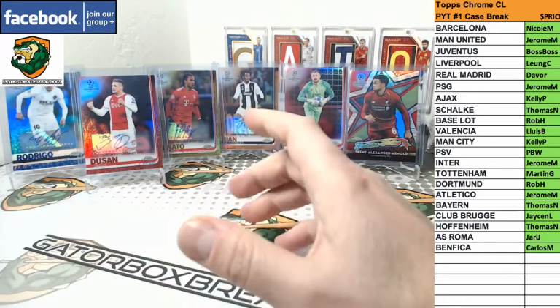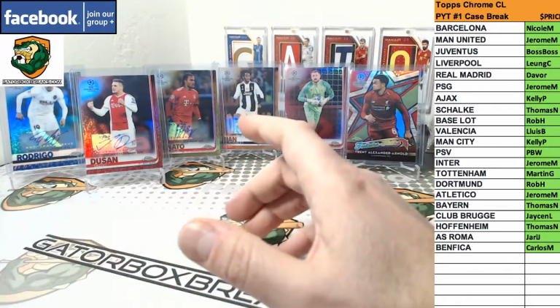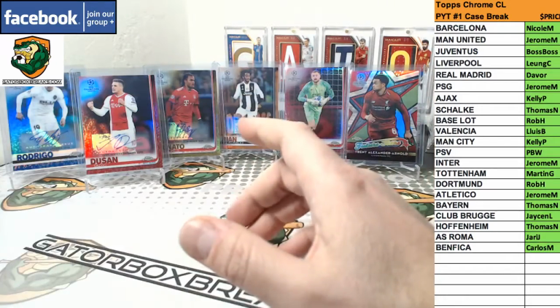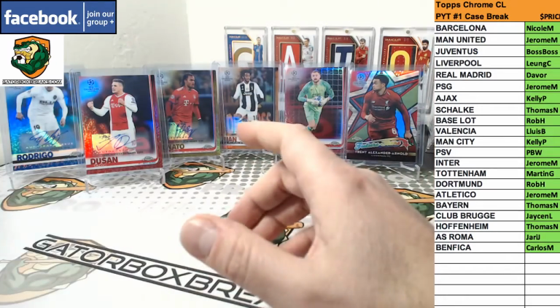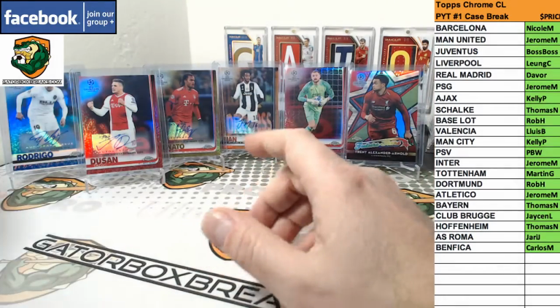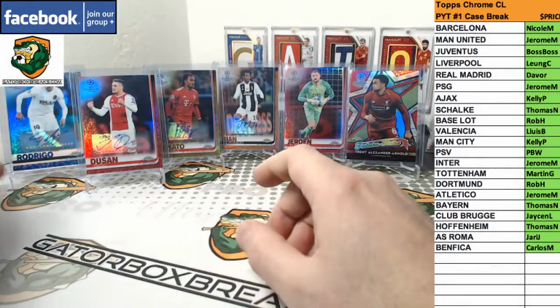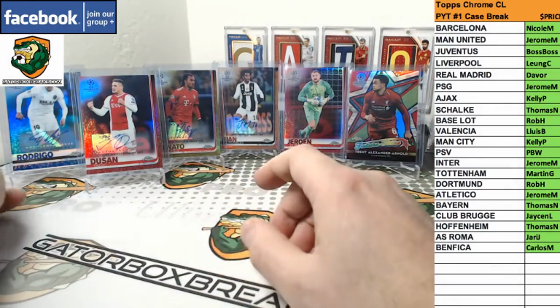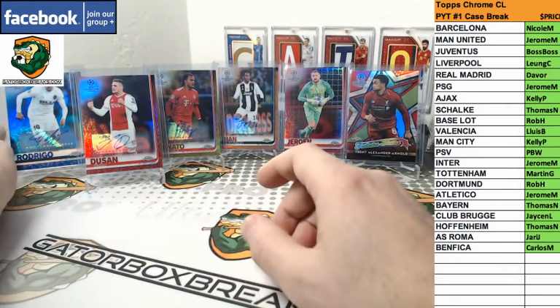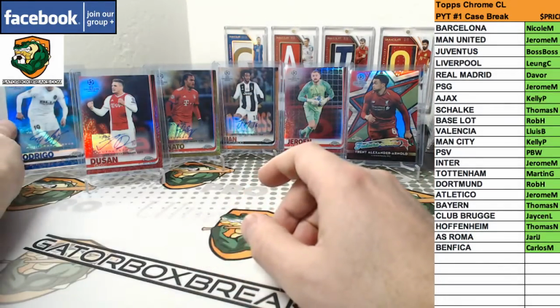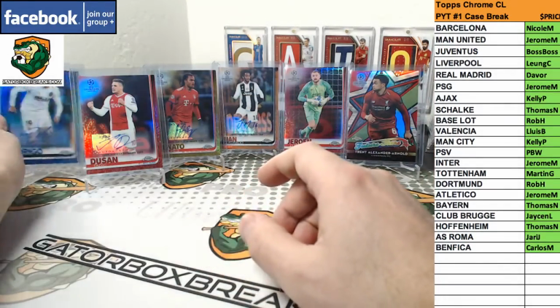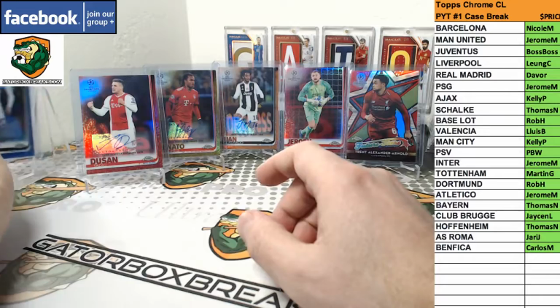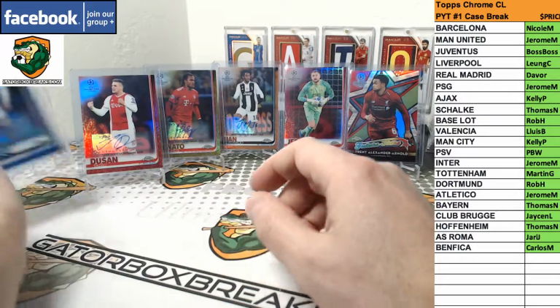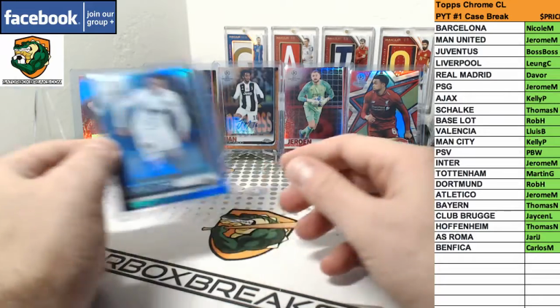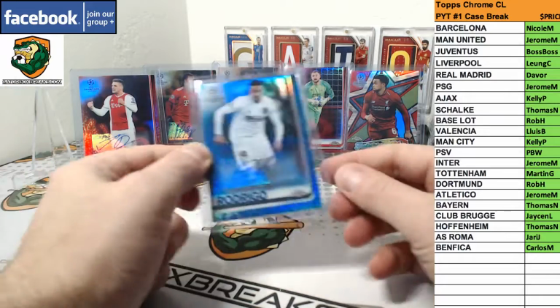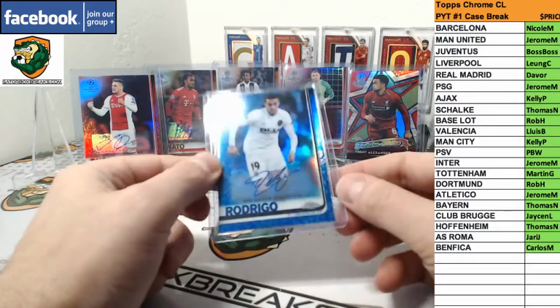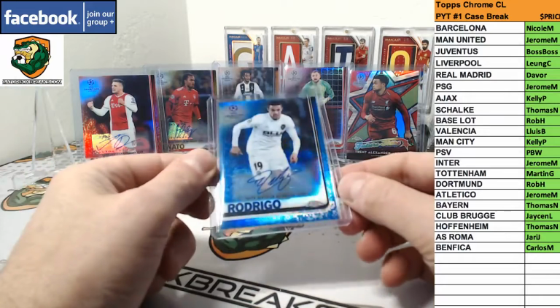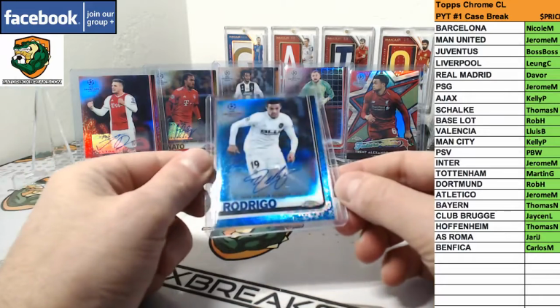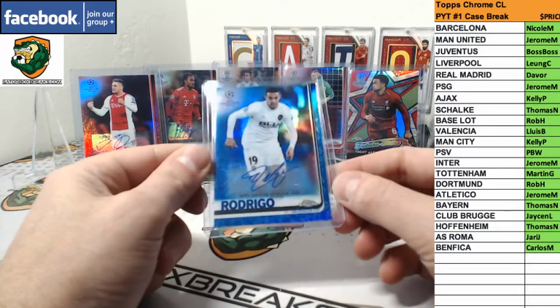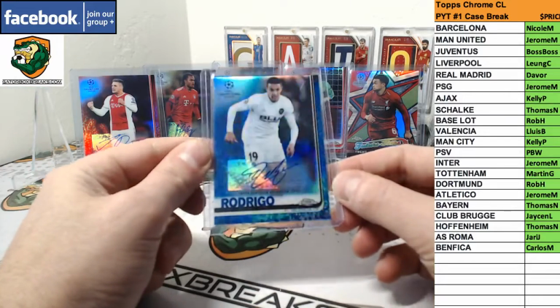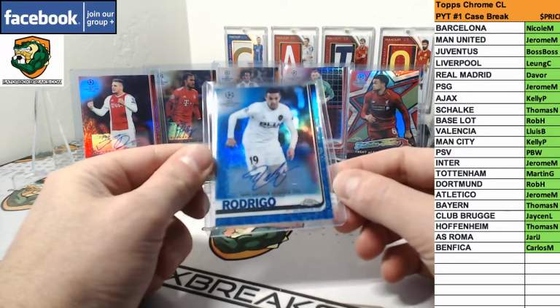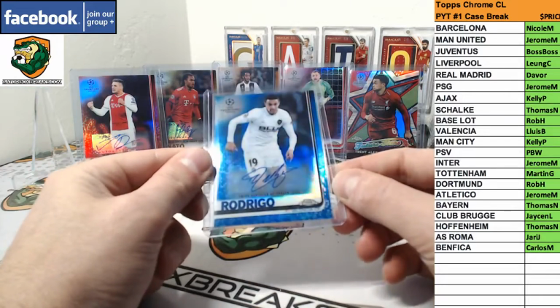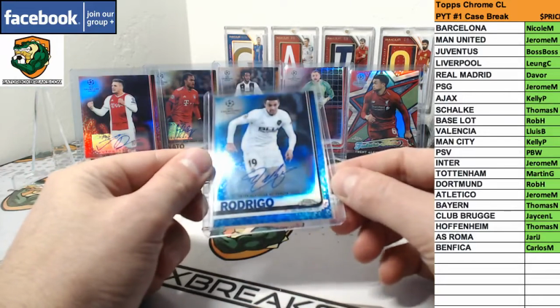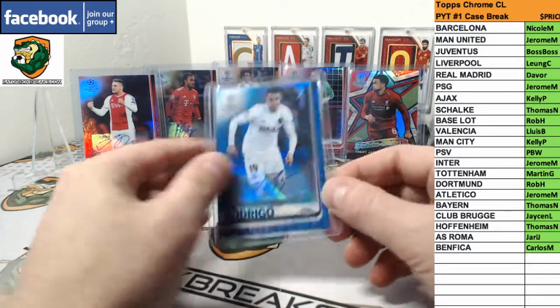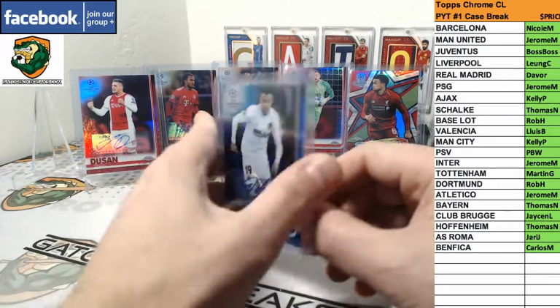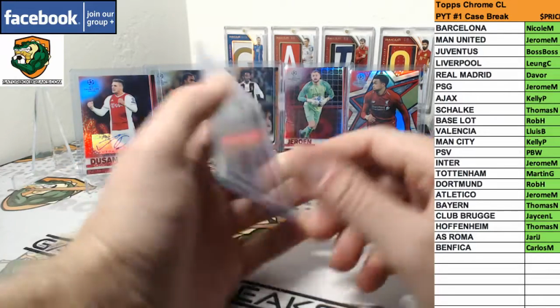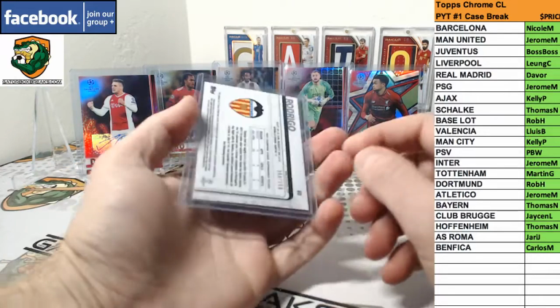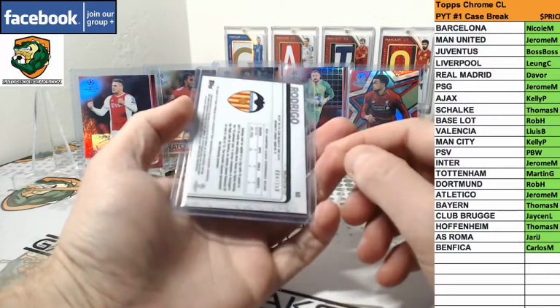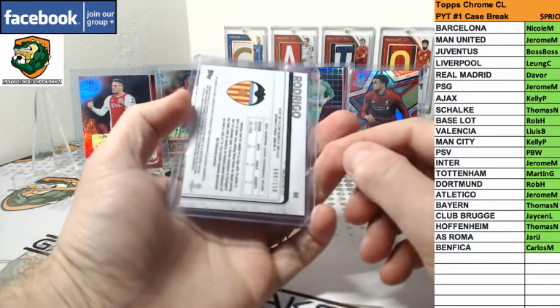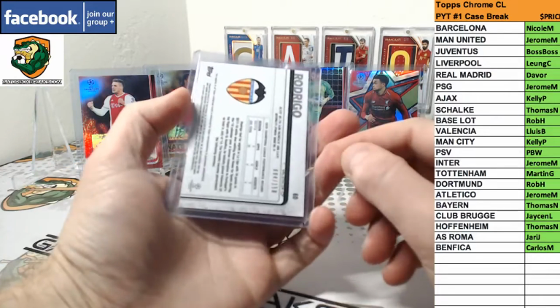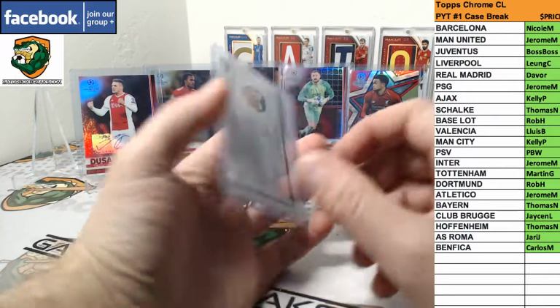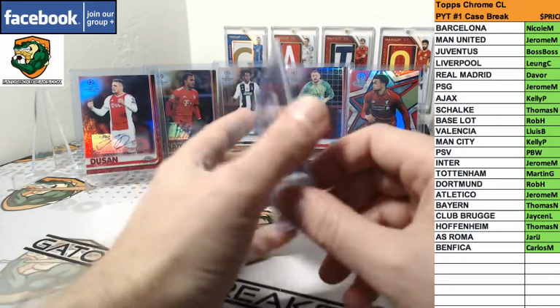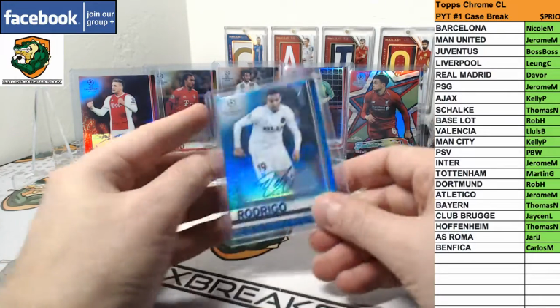Big hits of the break: we had Rodrigo Blue, Valencia, numbered to 150.